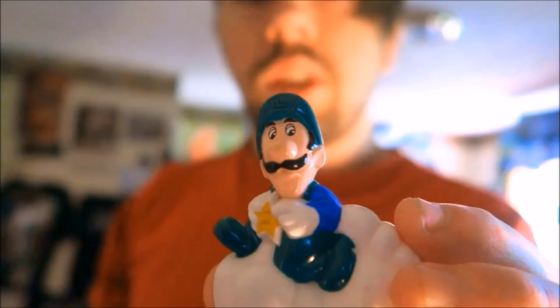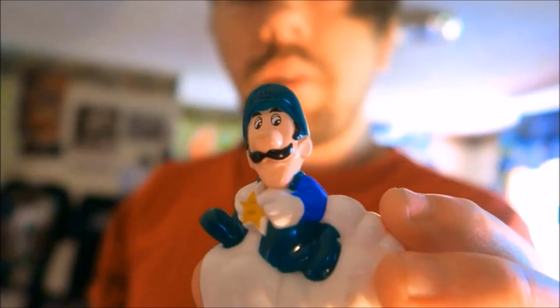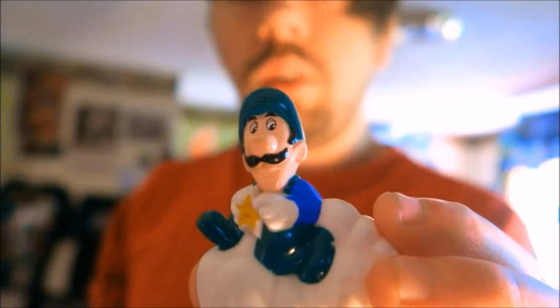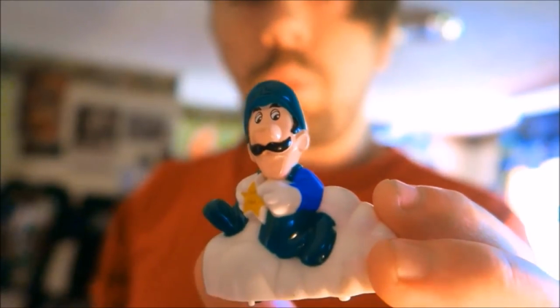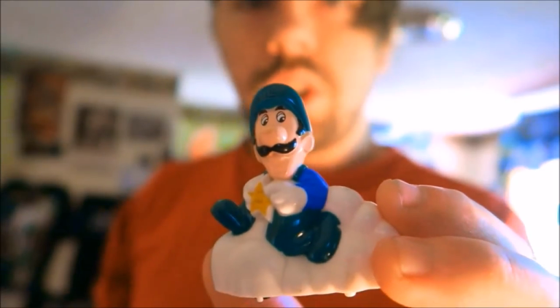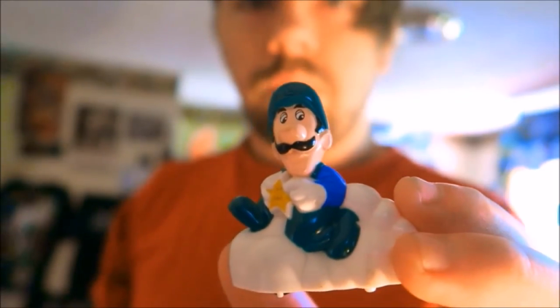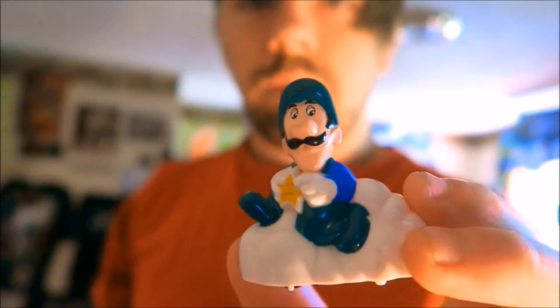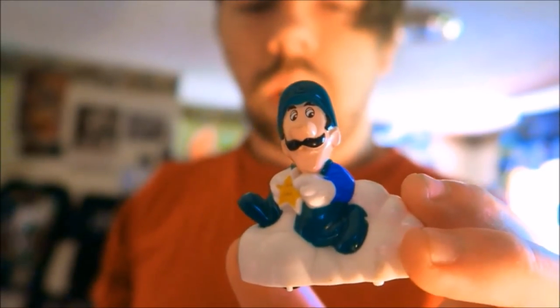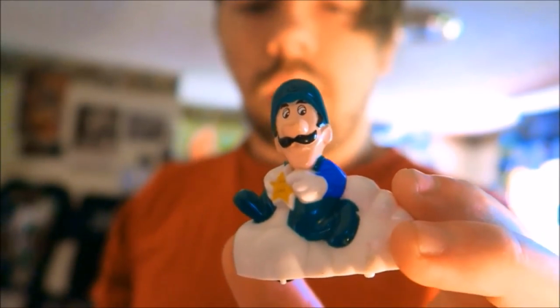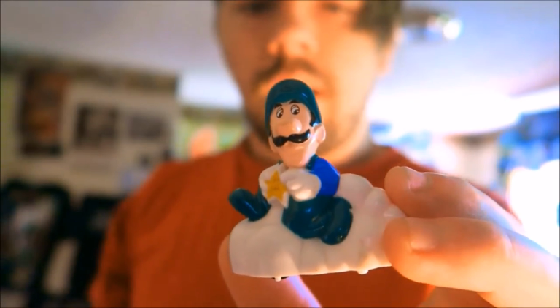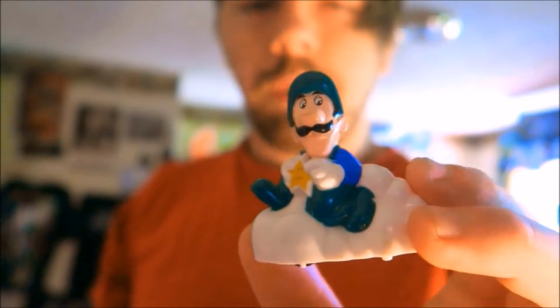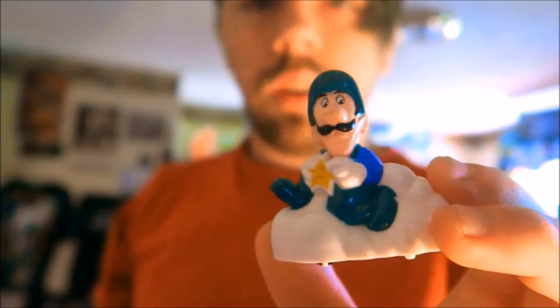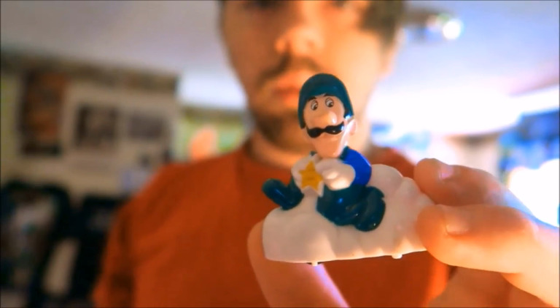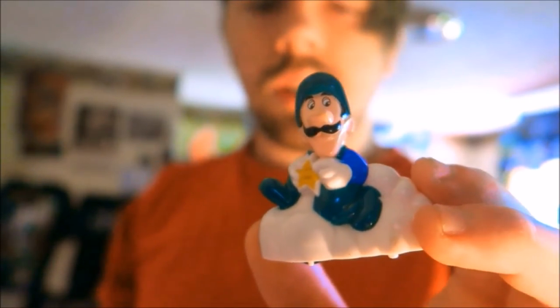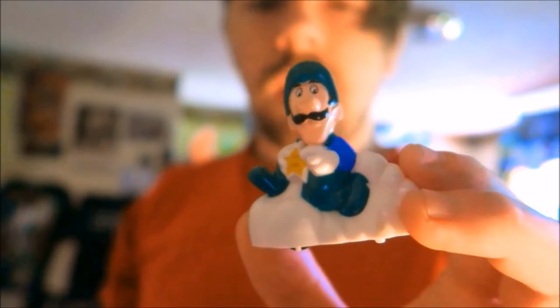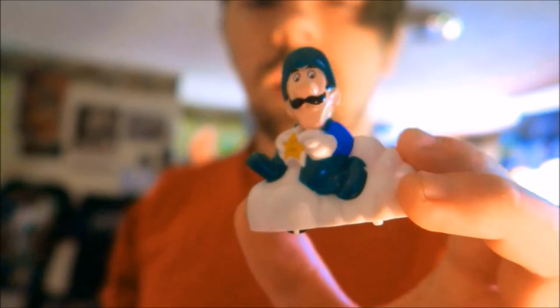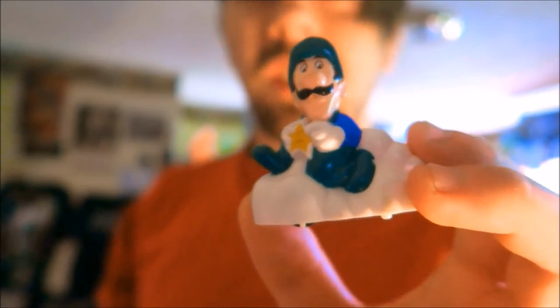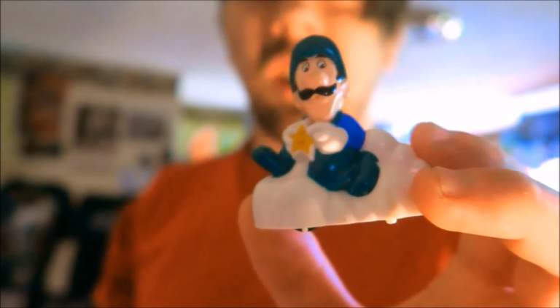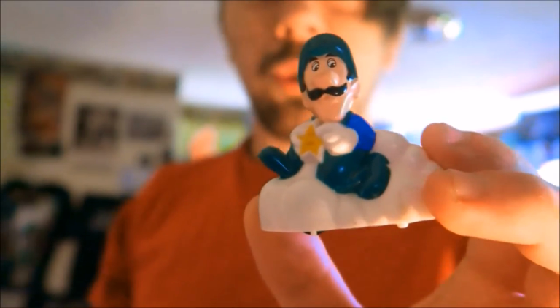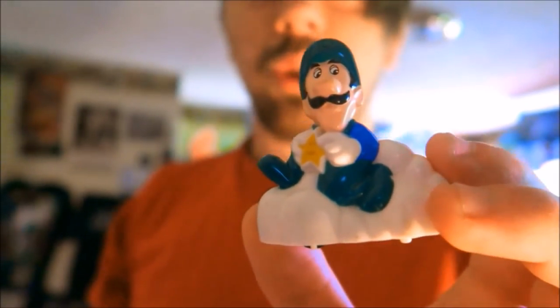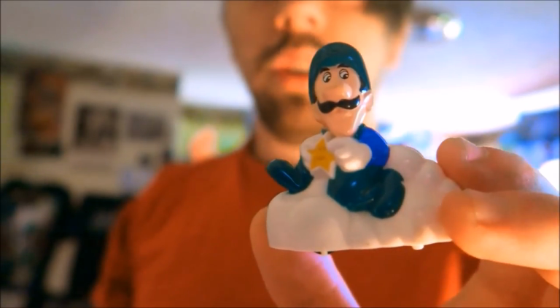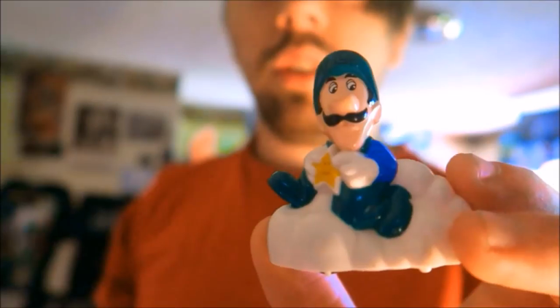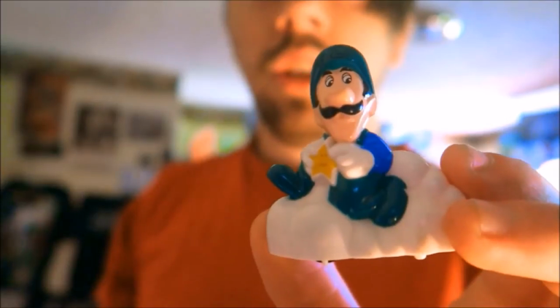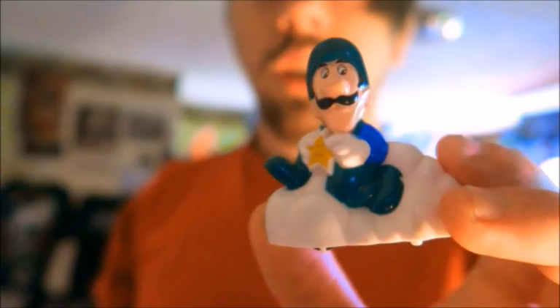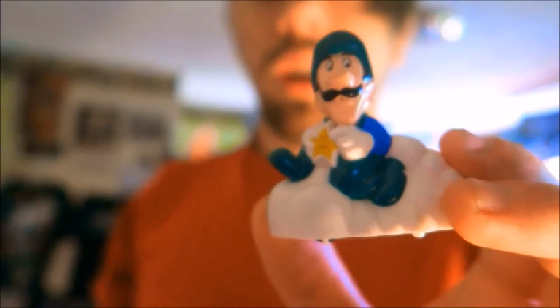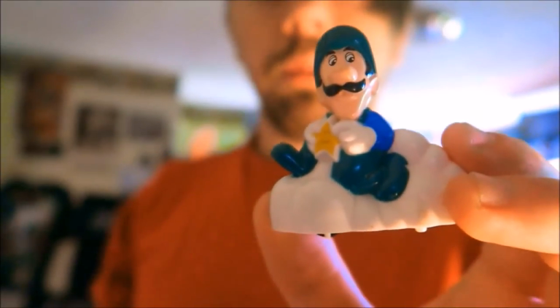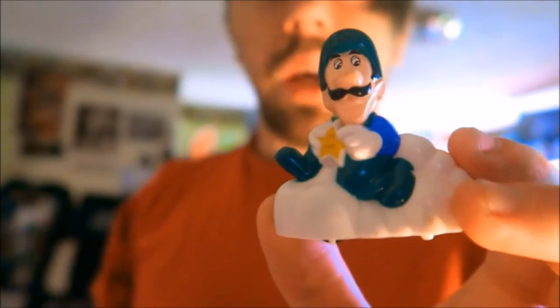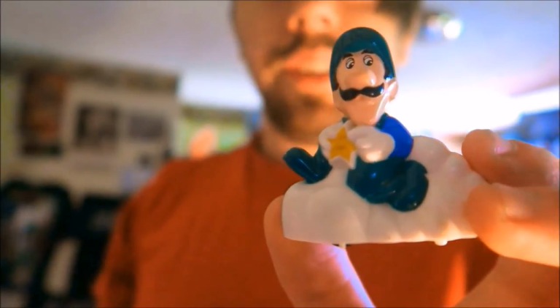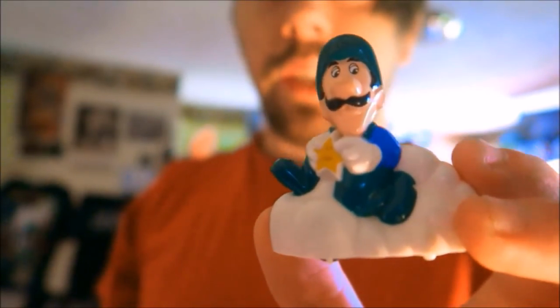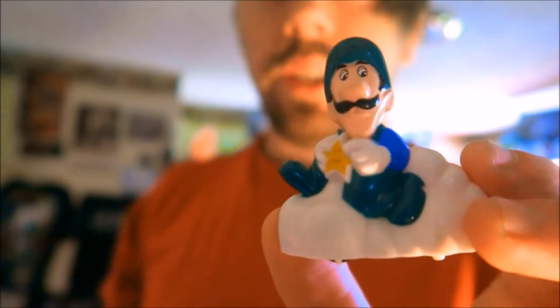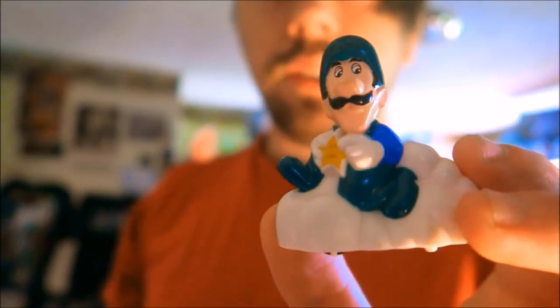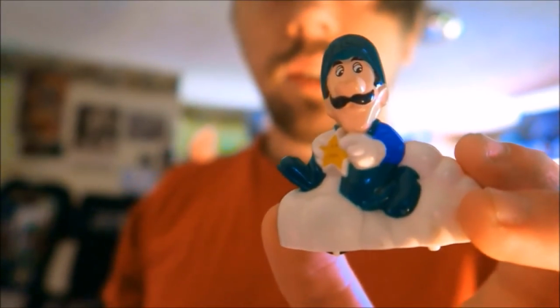Next up we have a little Luigi — I believe he was a McDonald's toy back in the 80s.